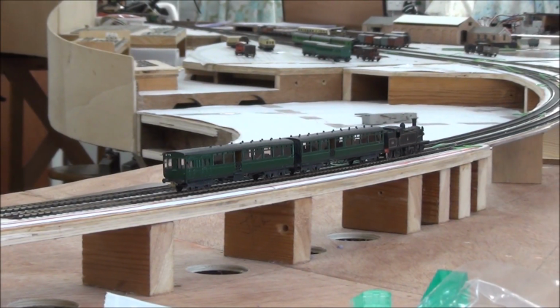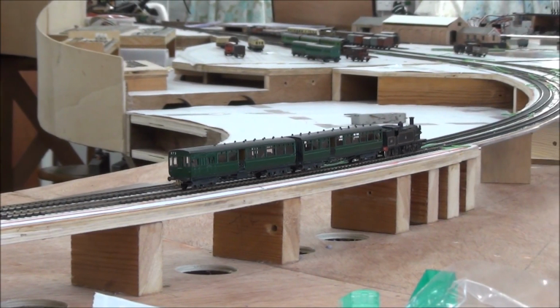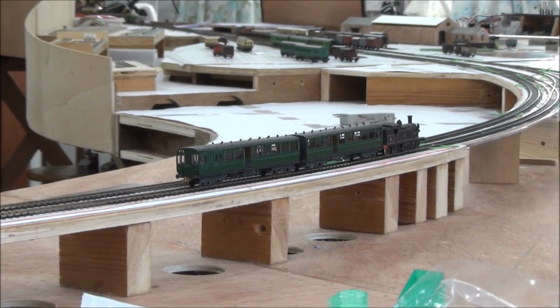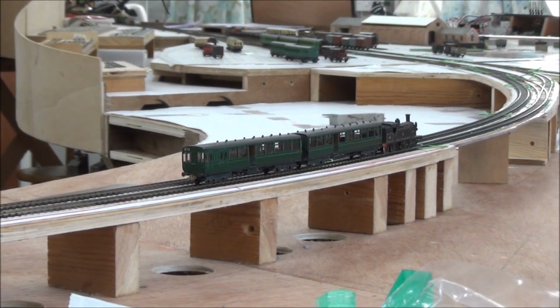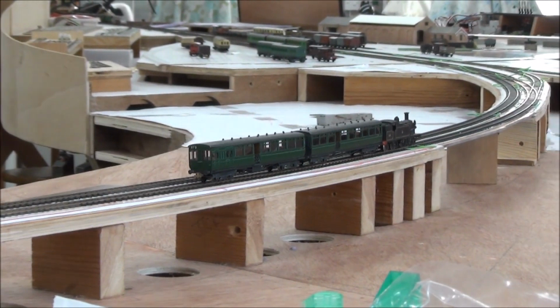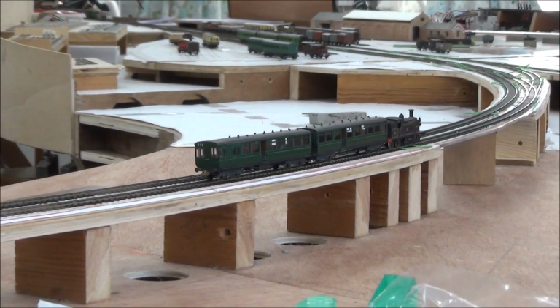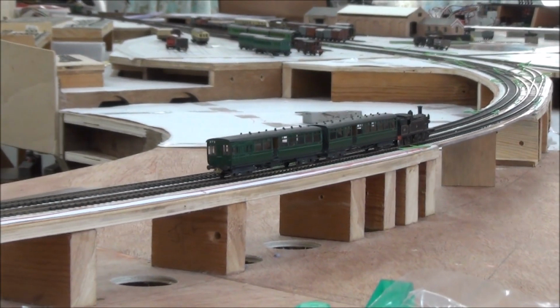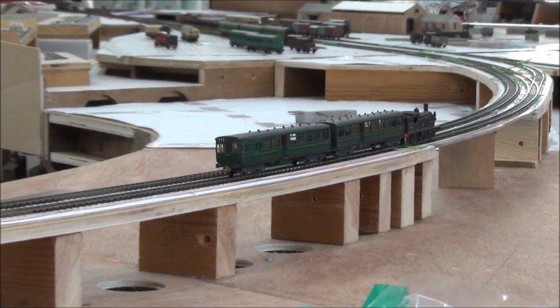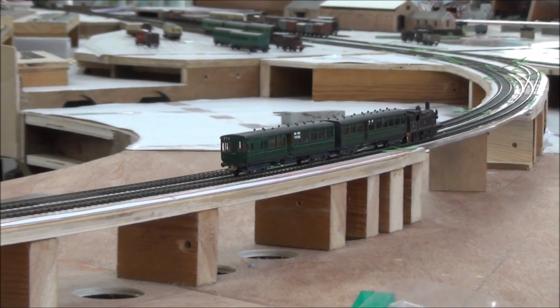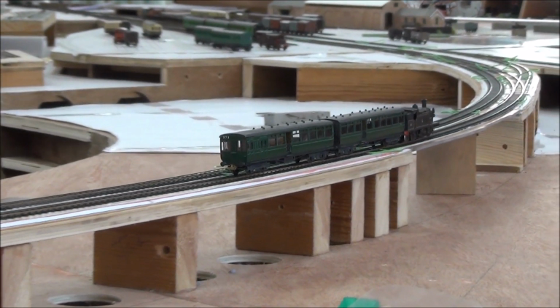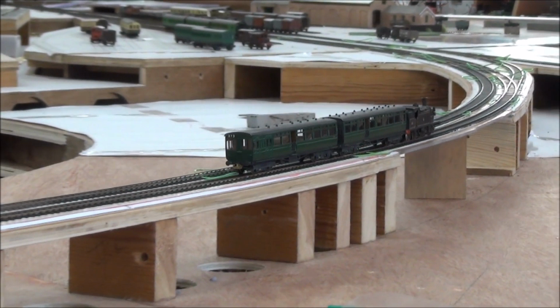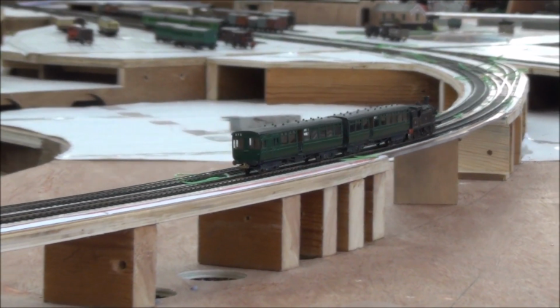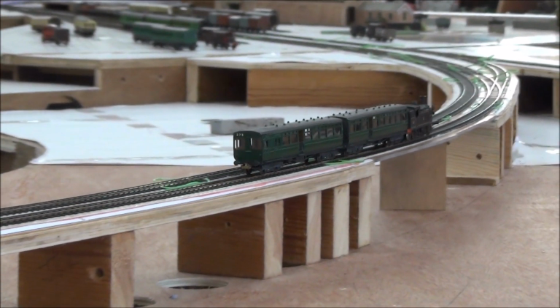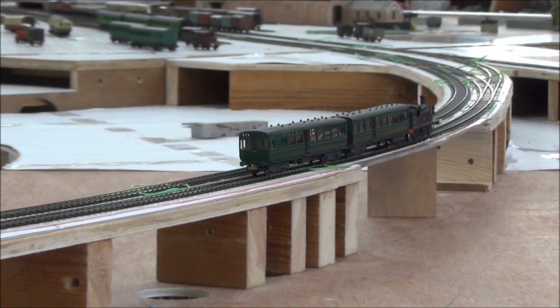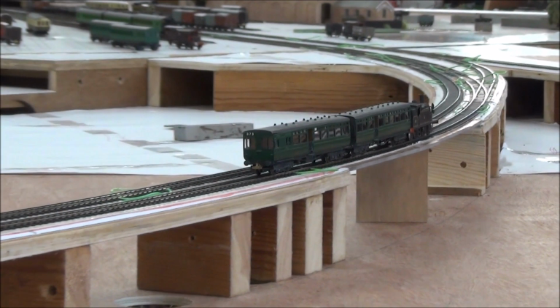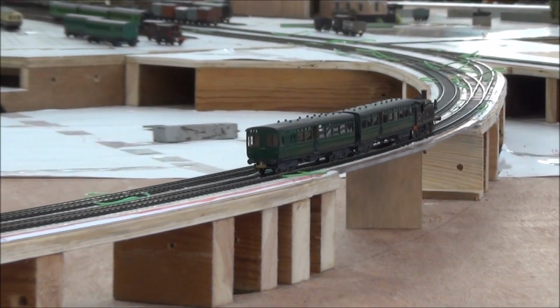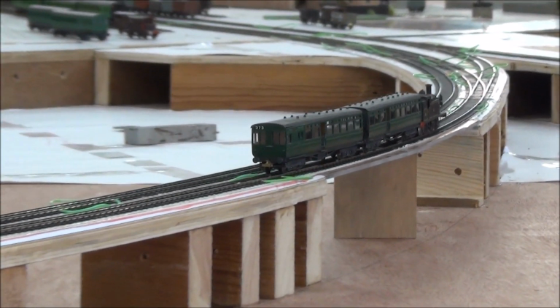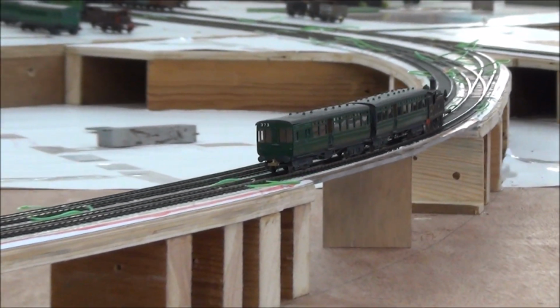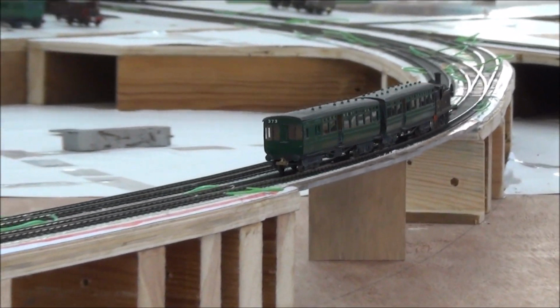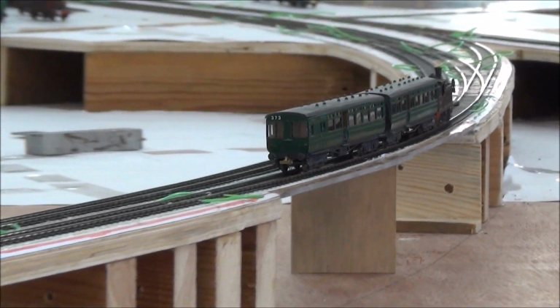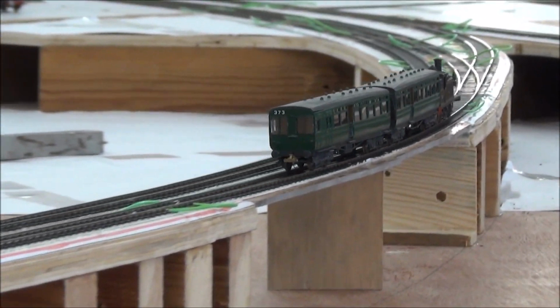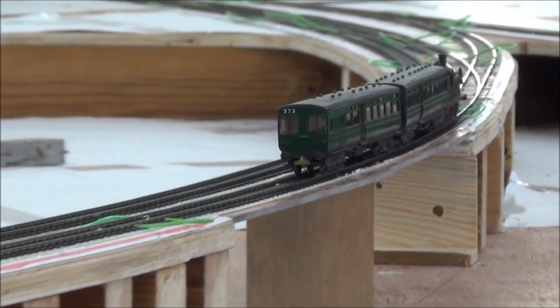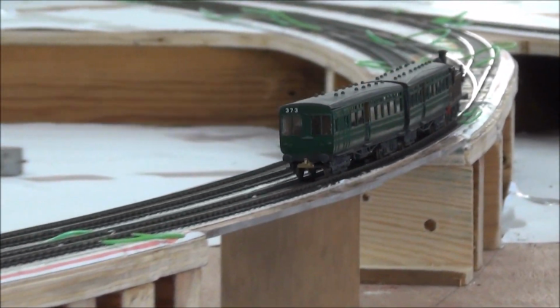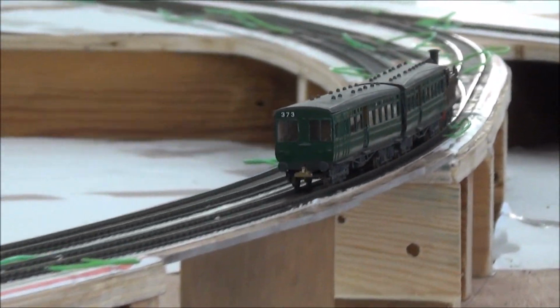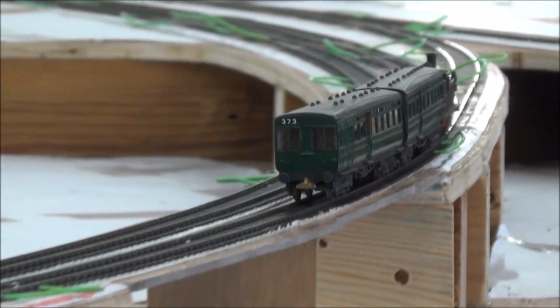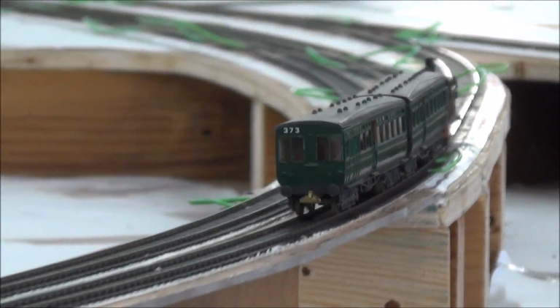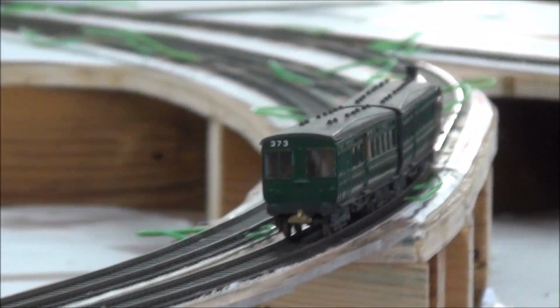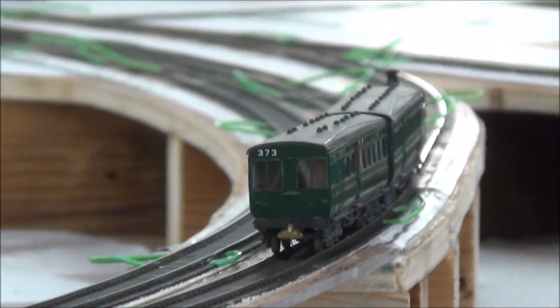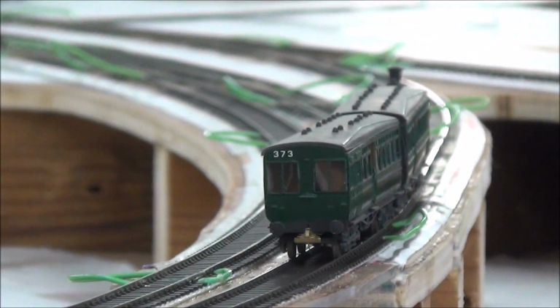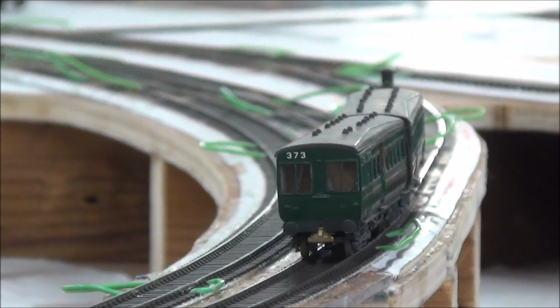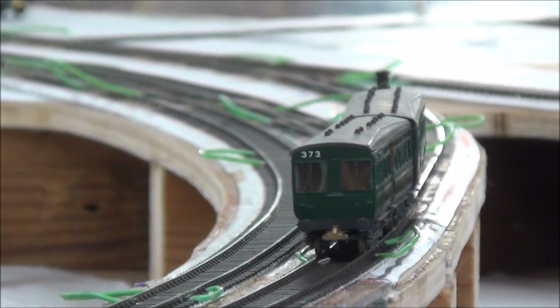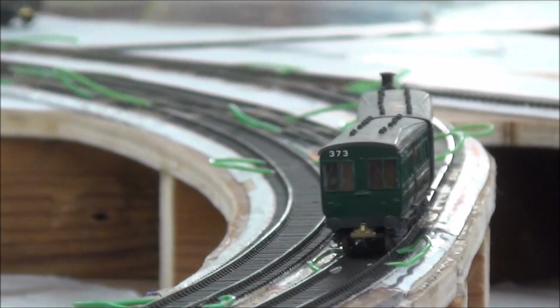This next clip is in just because I like it — John Aldrich's gate set leaning into the curve. Lovely.